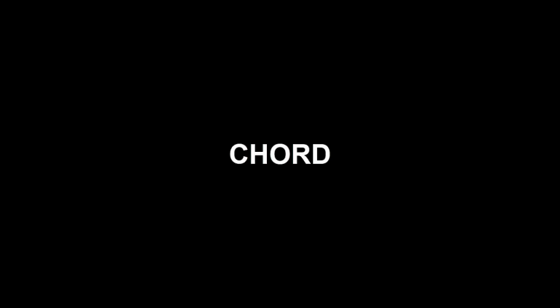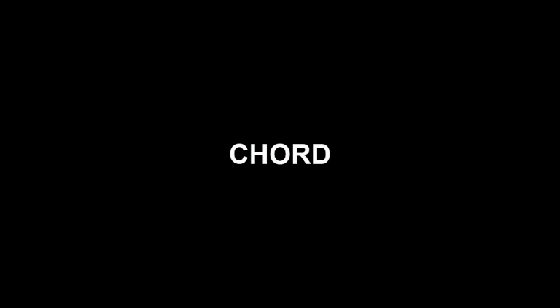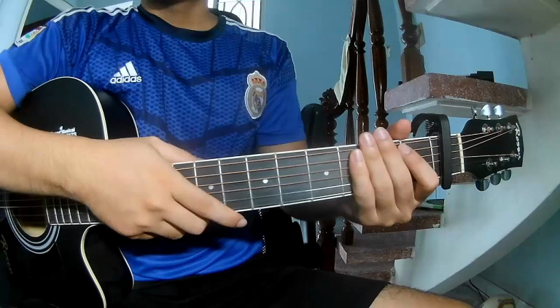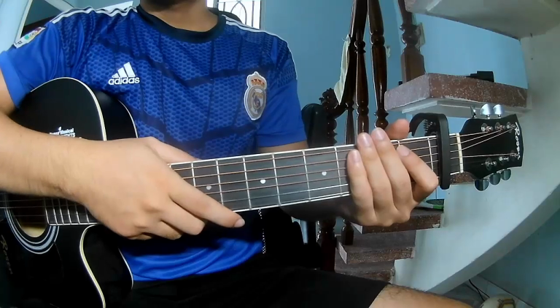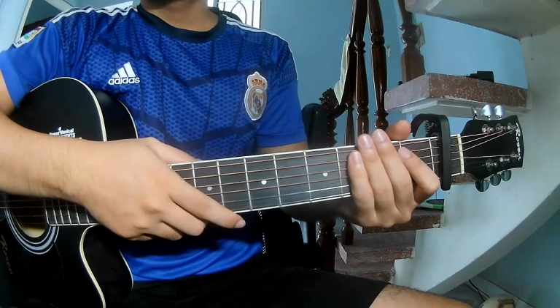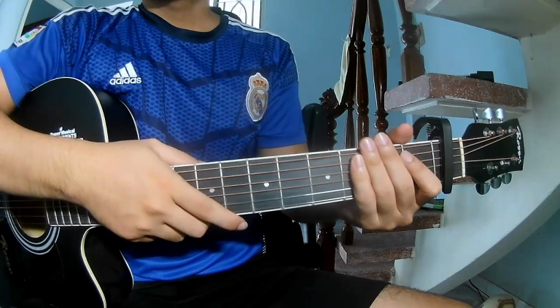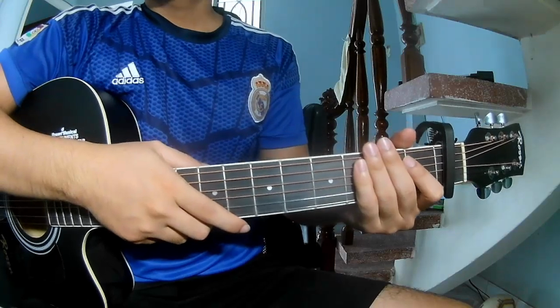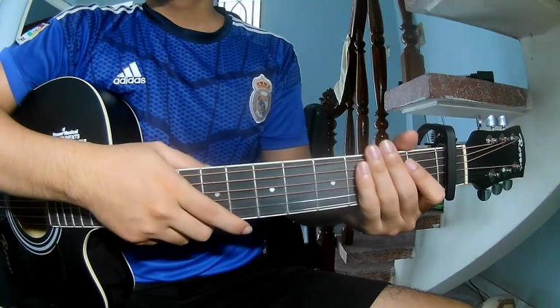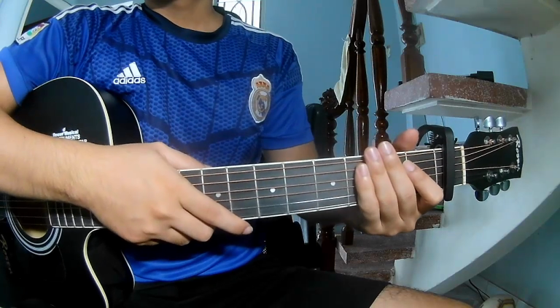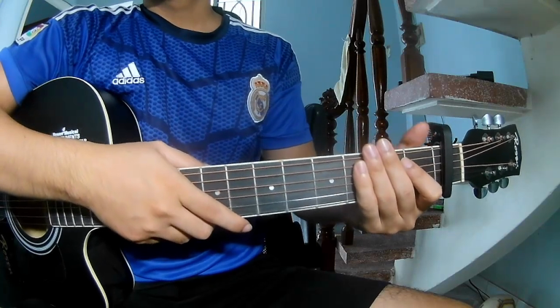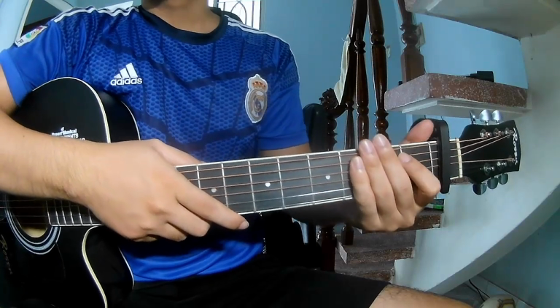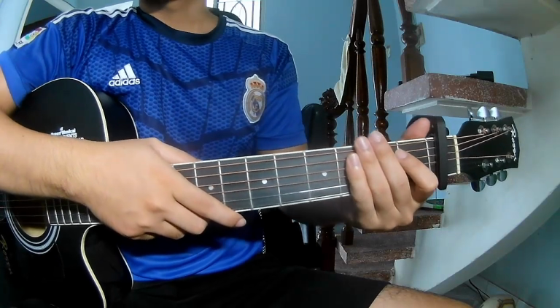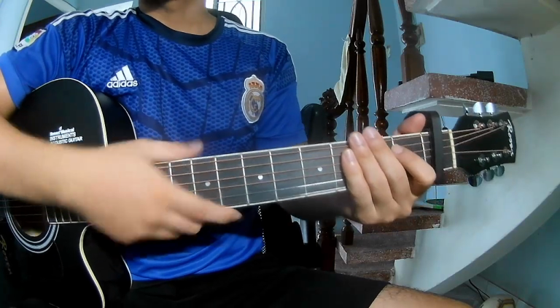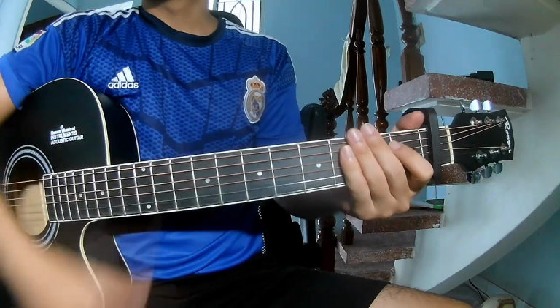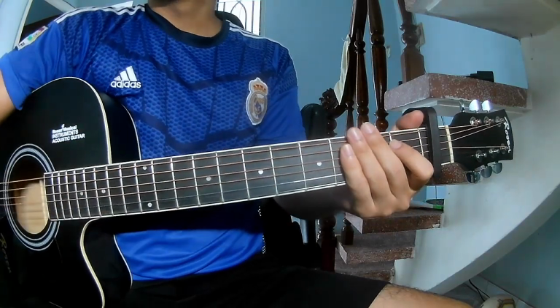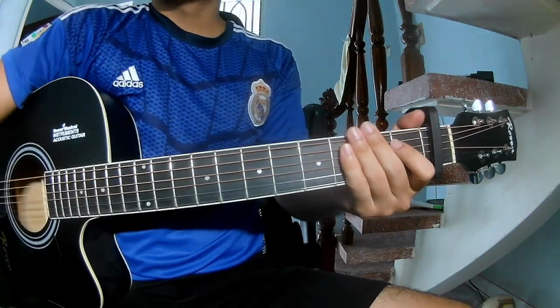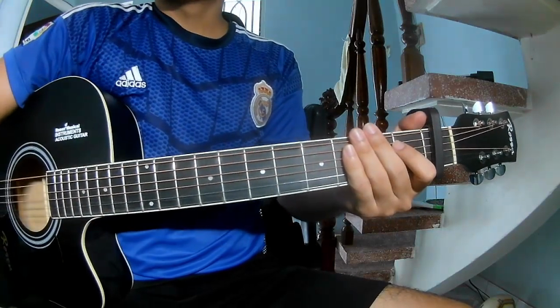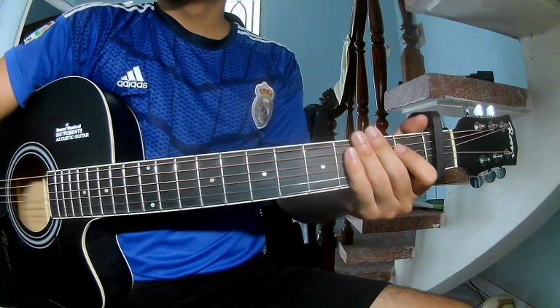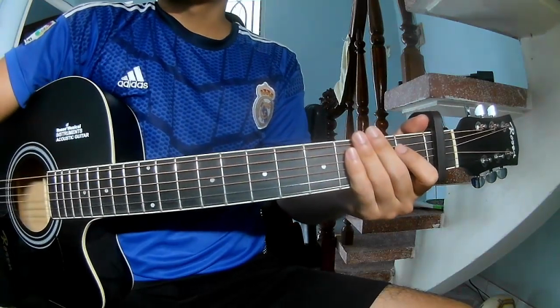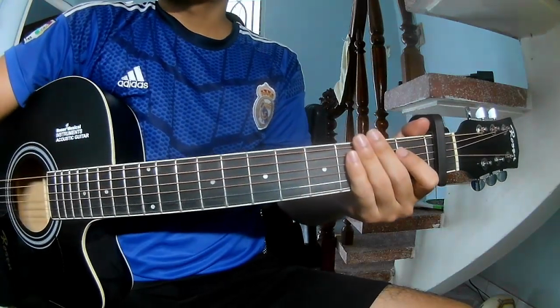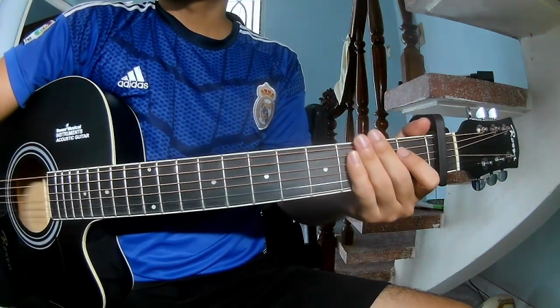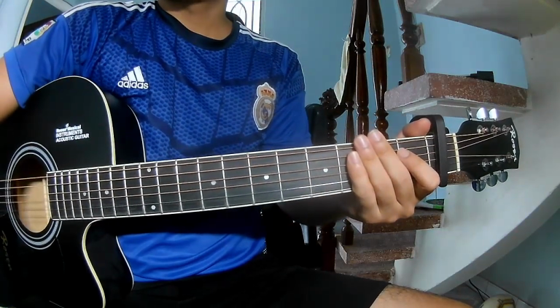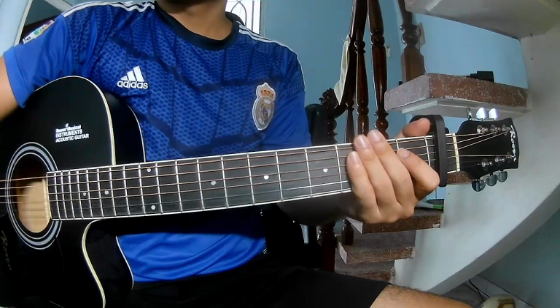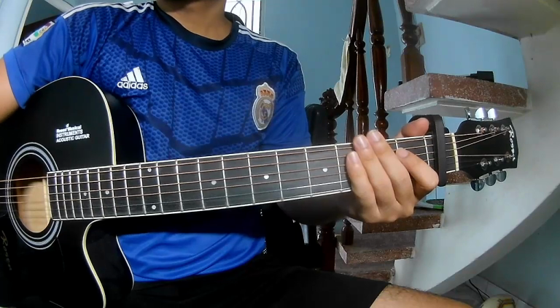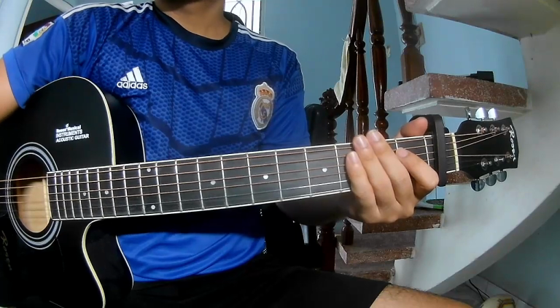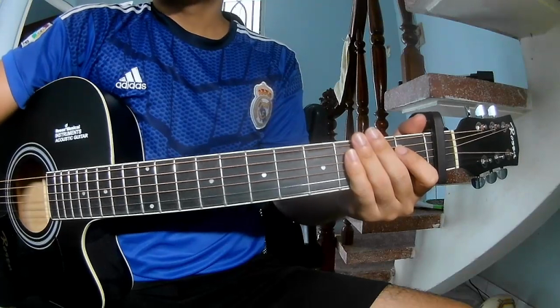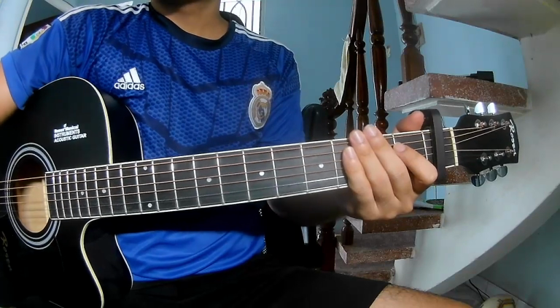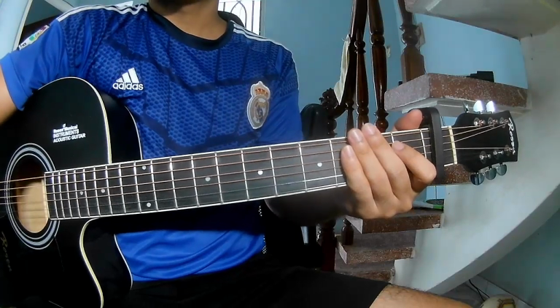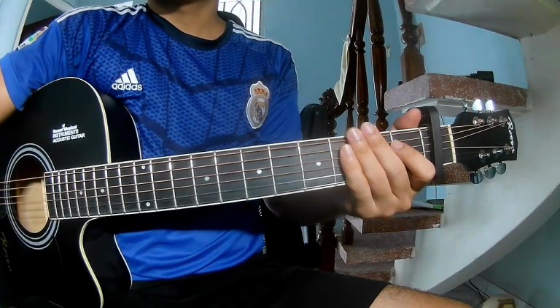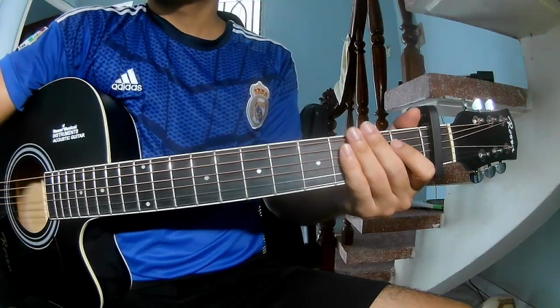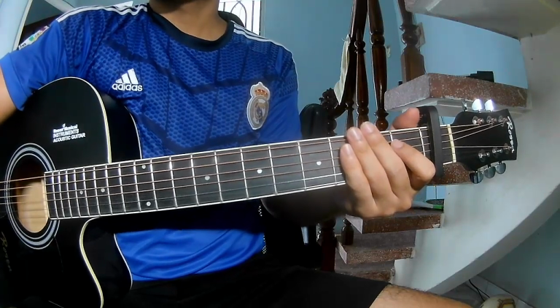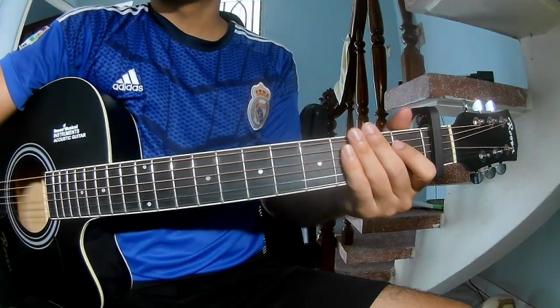Hi everyone, today we share how to play guitar on Smilers by Sarah Larson.